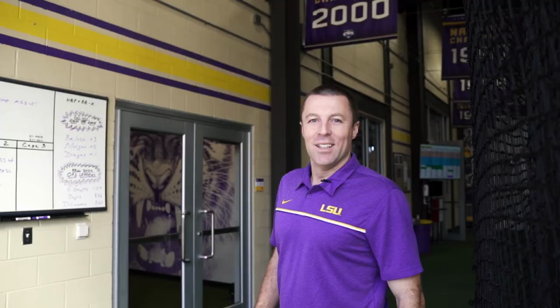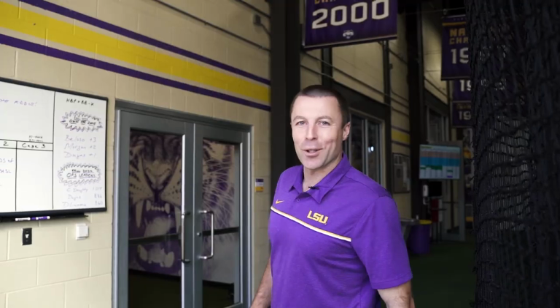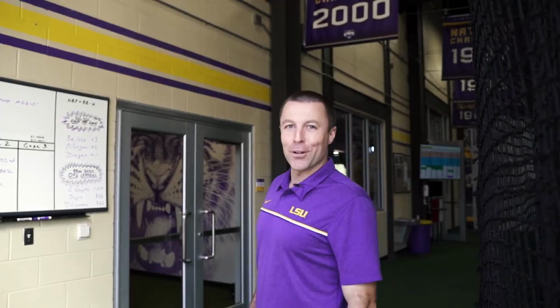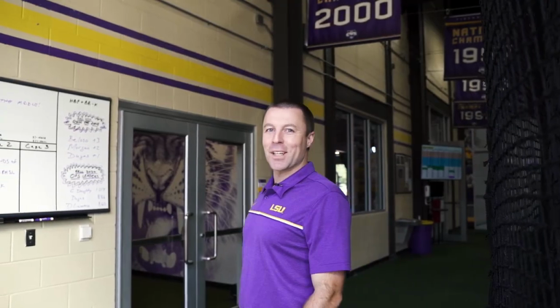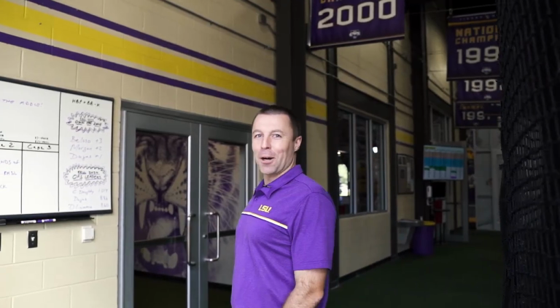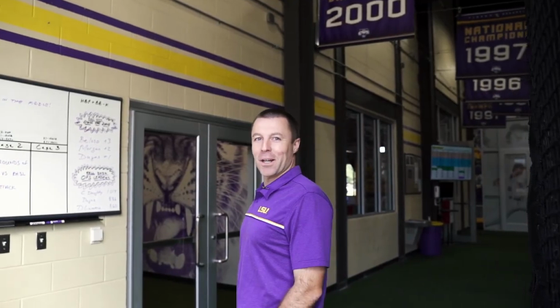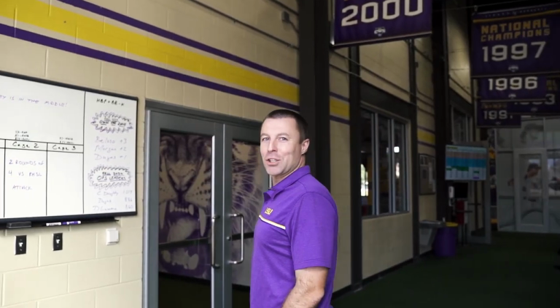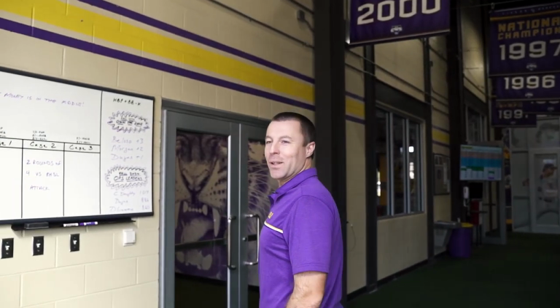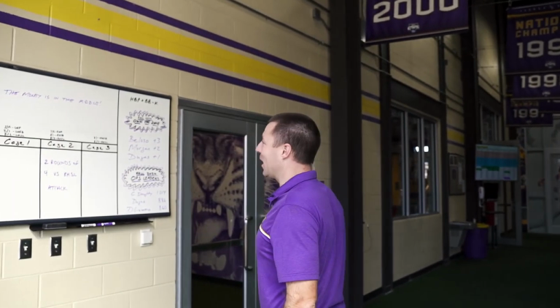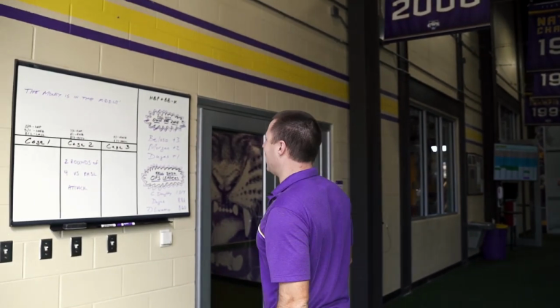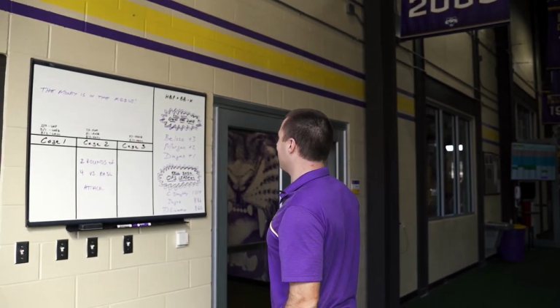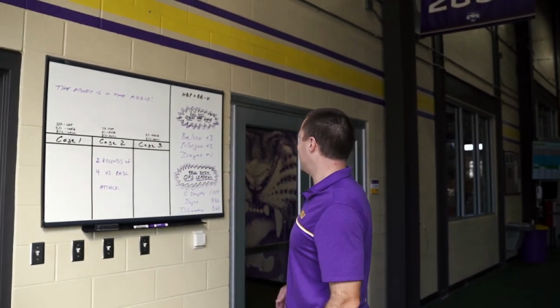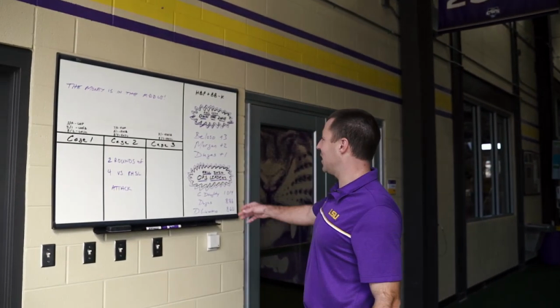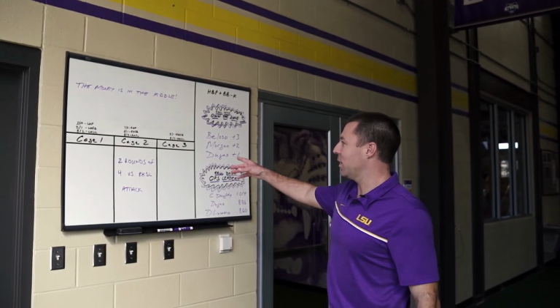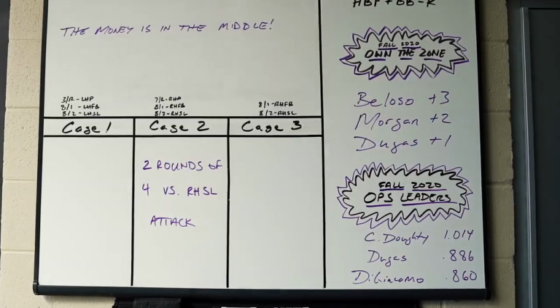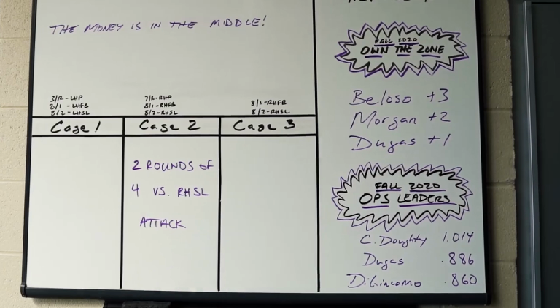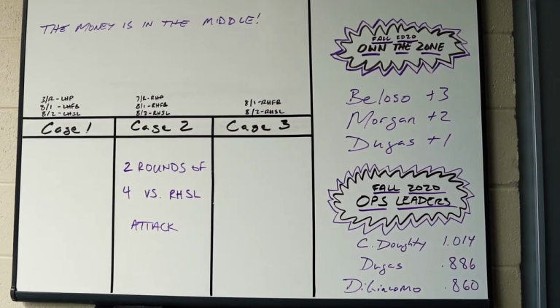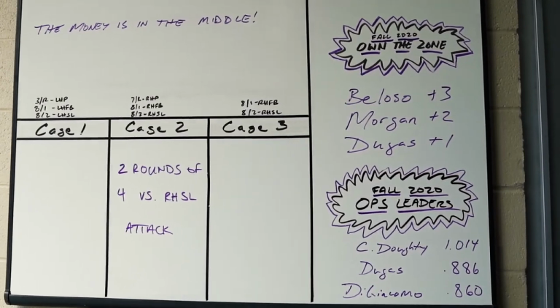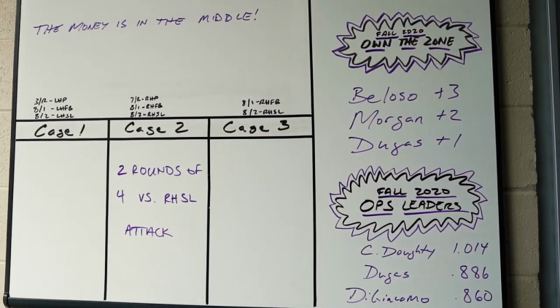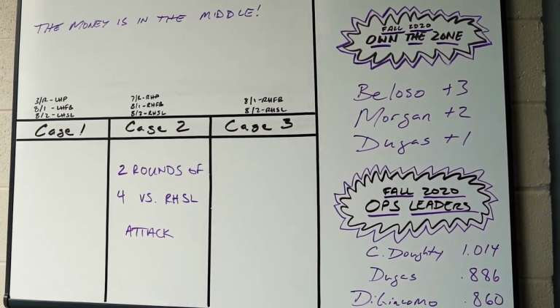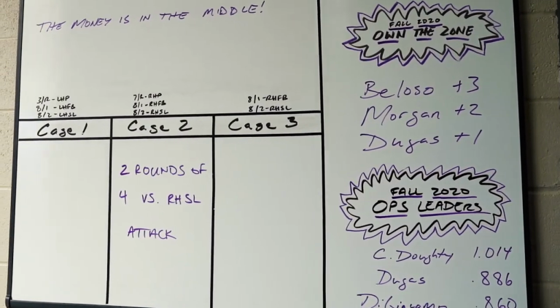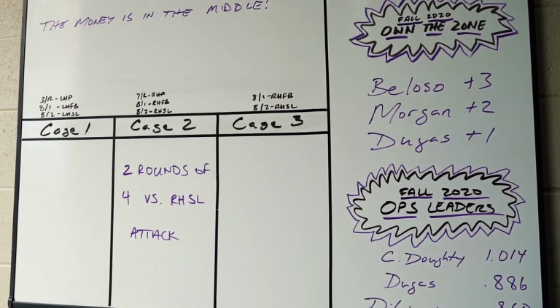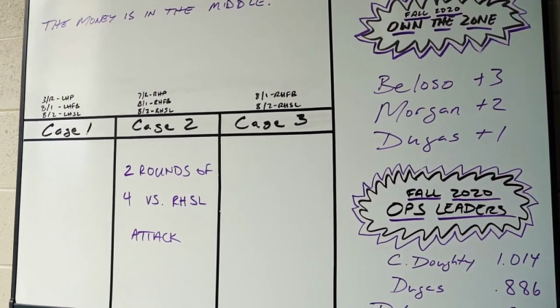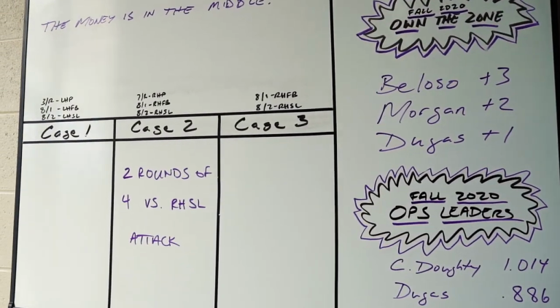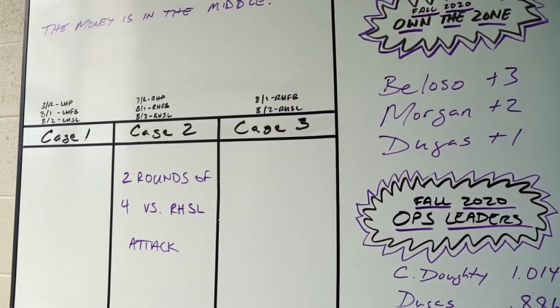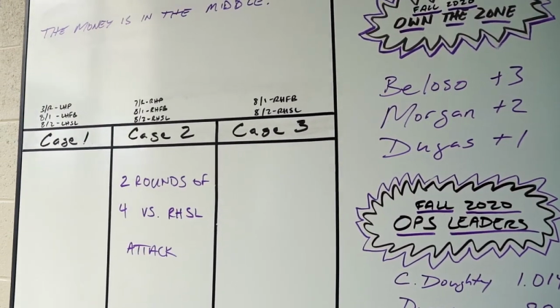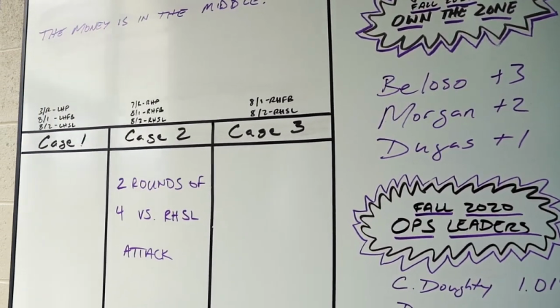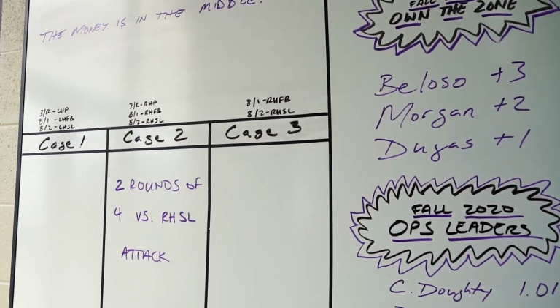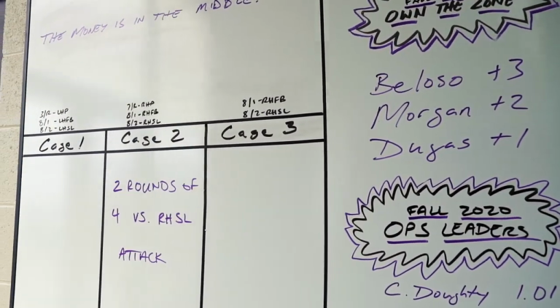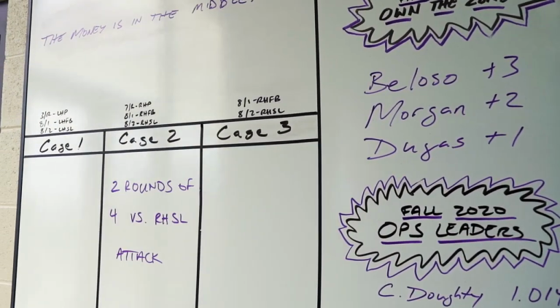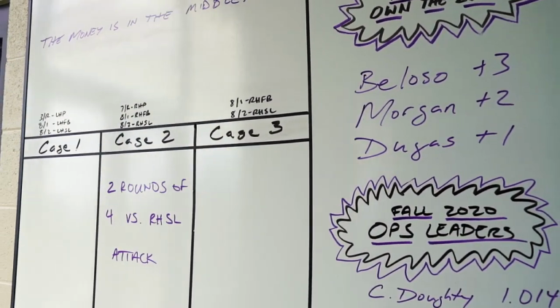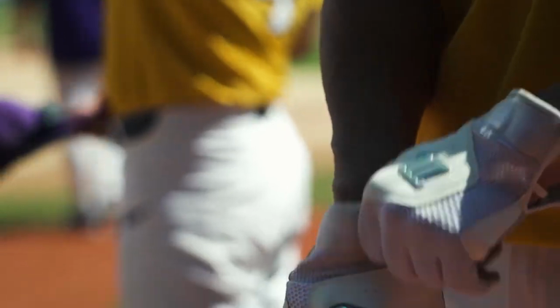The first thing our players do when they come in every day is they read the board. We'll have messages about what they're going to do for that day in the cages.